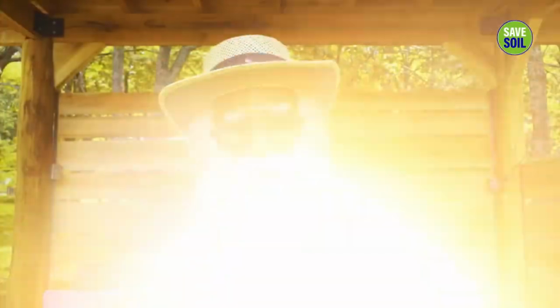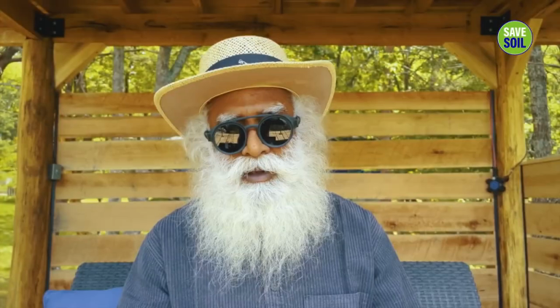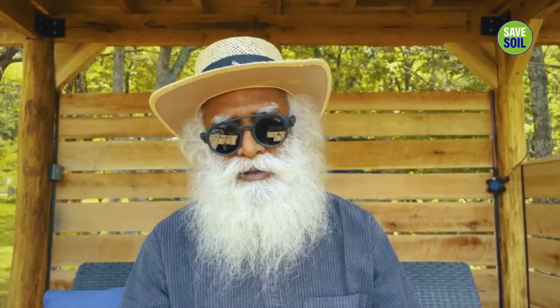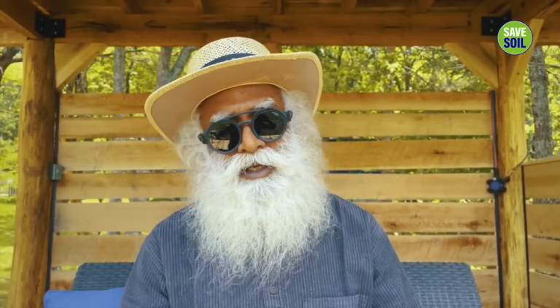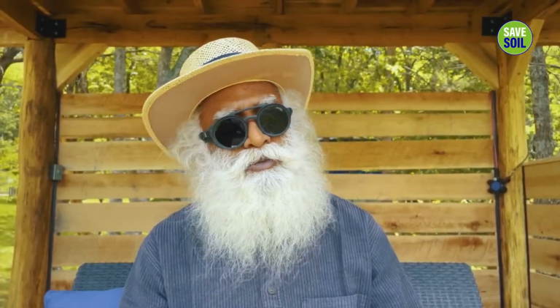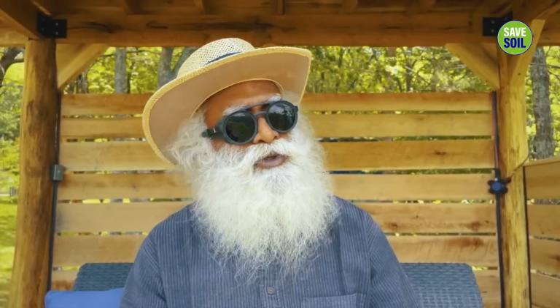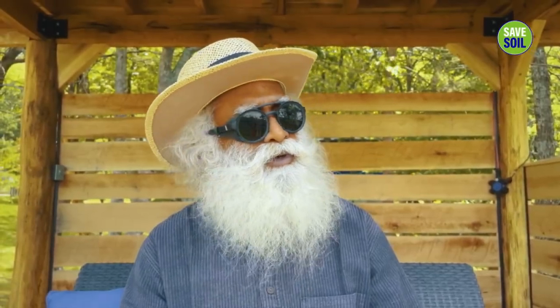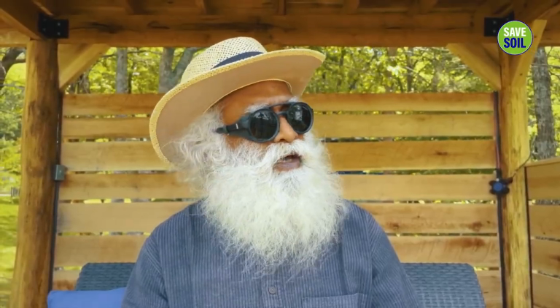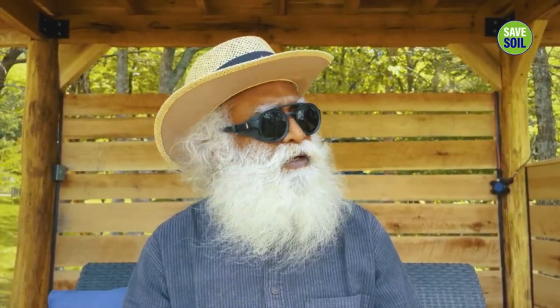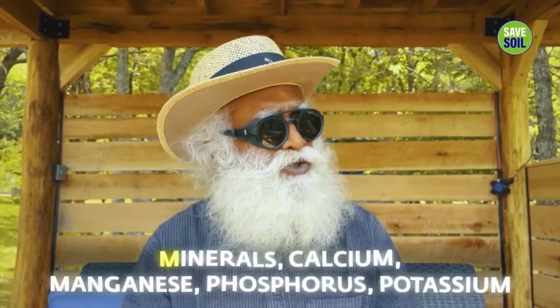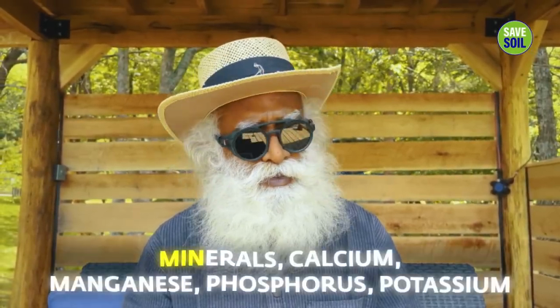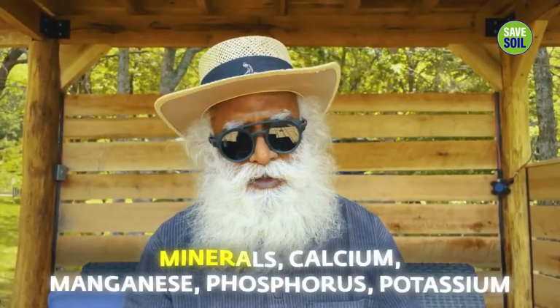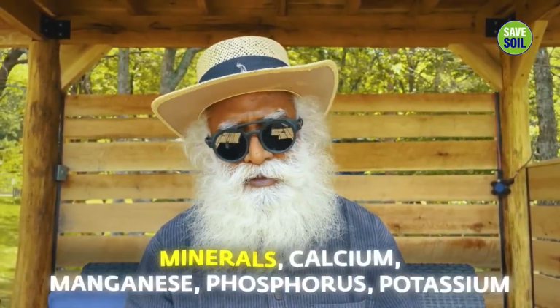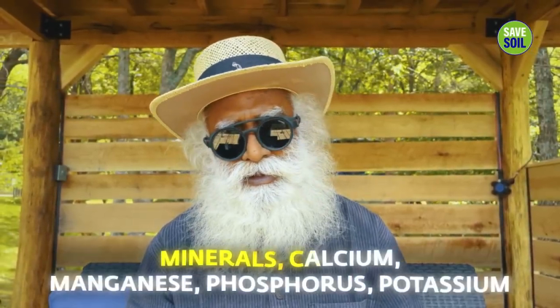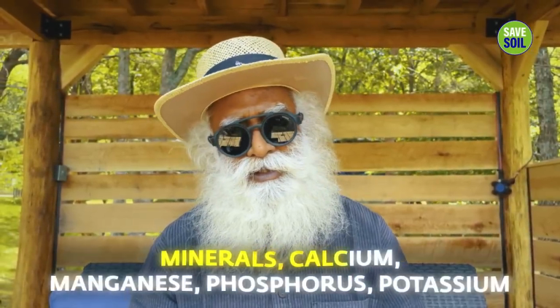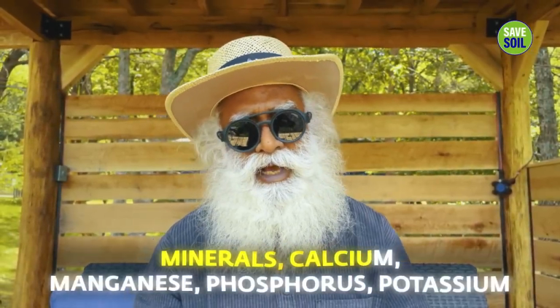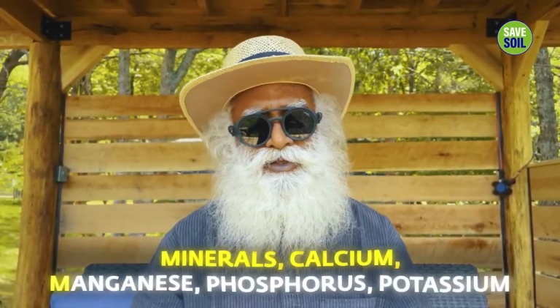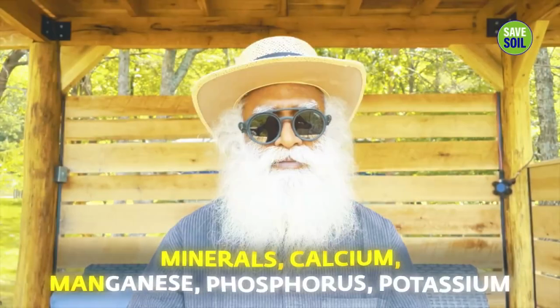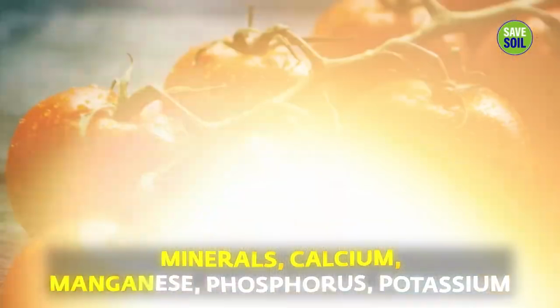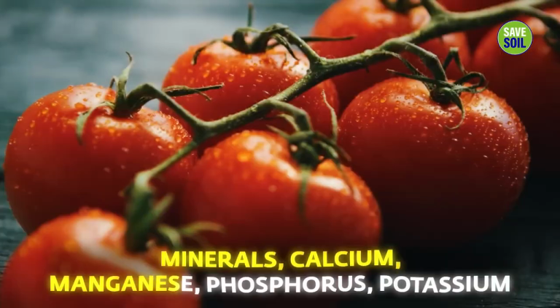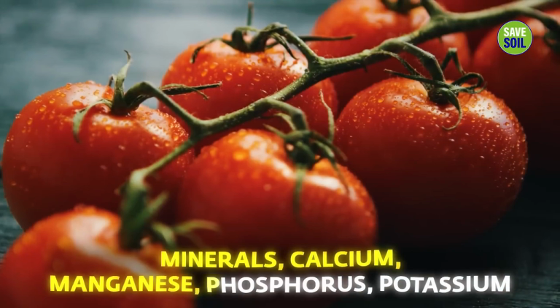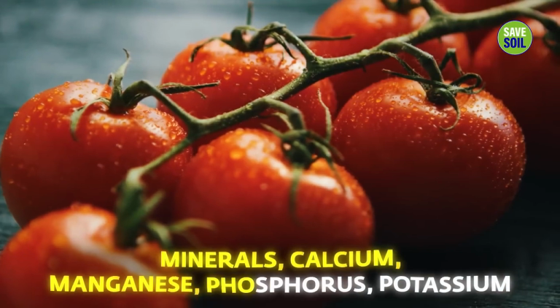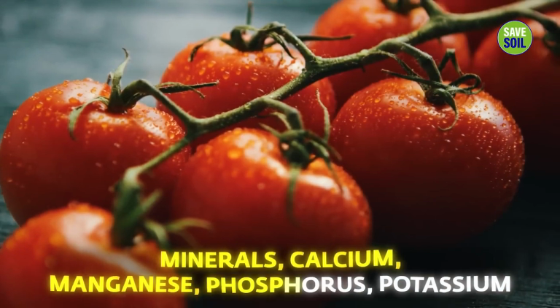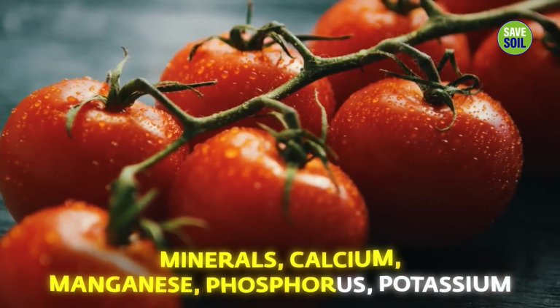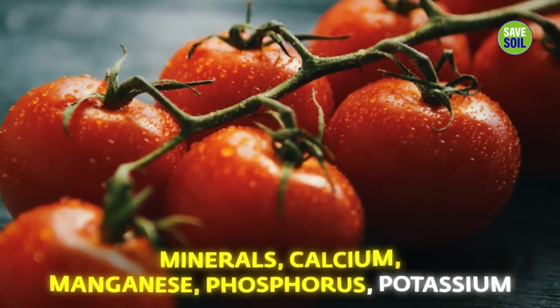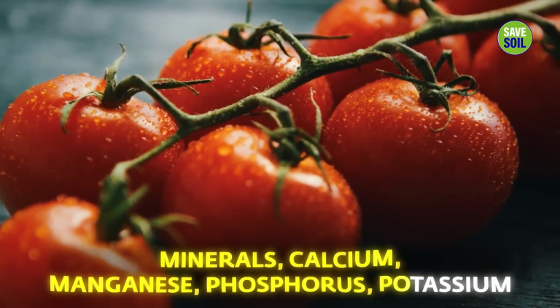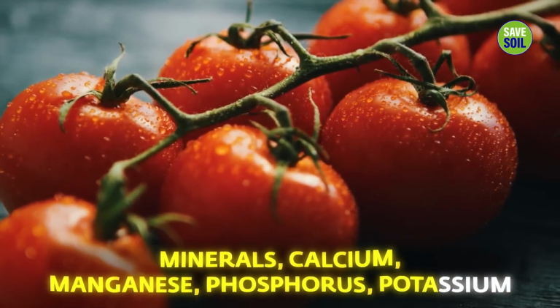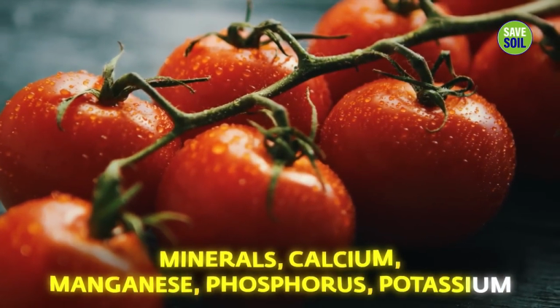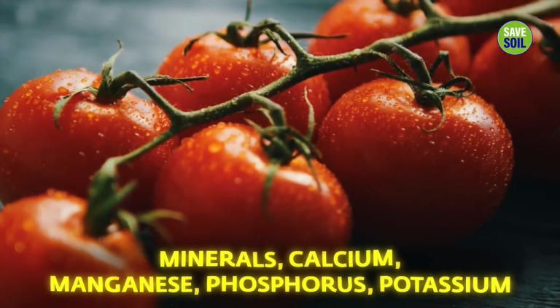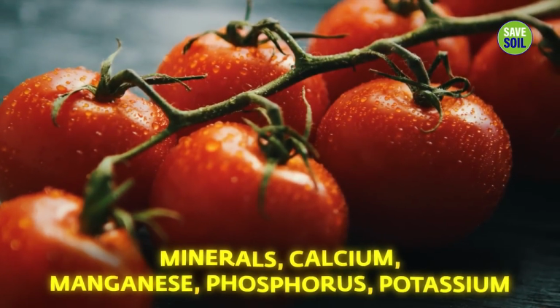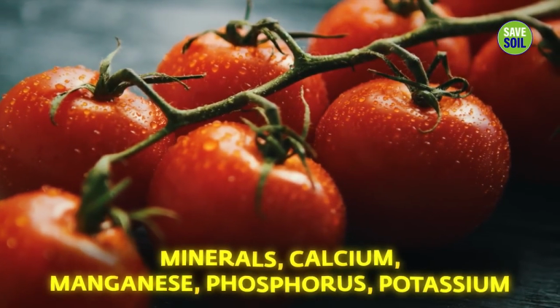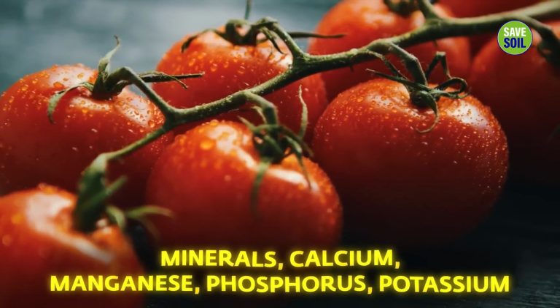Cherry tomatoes are very rich in minerals — calcium, manganese, phosphorus, potassium, and more.